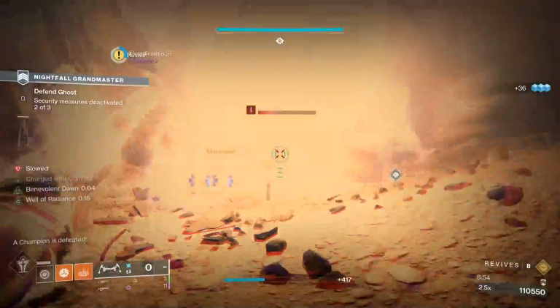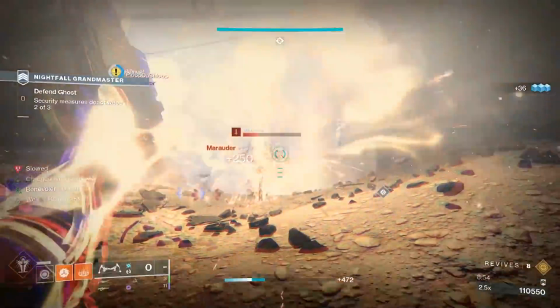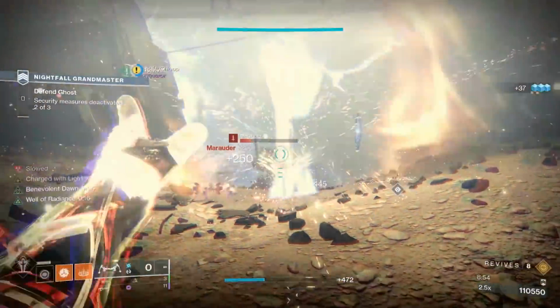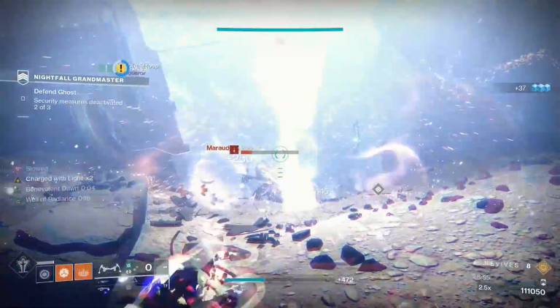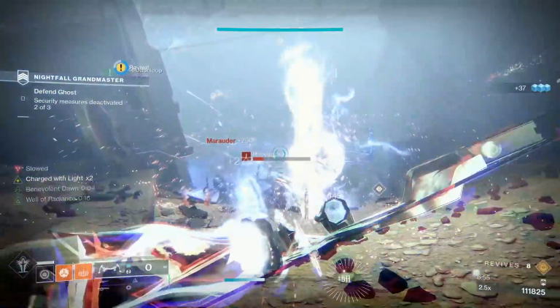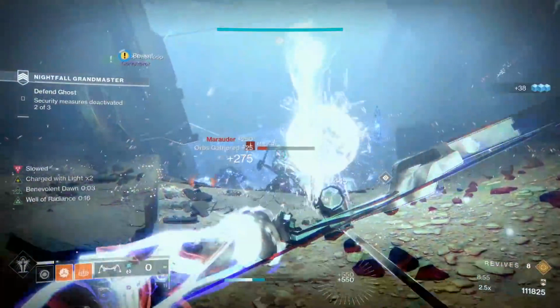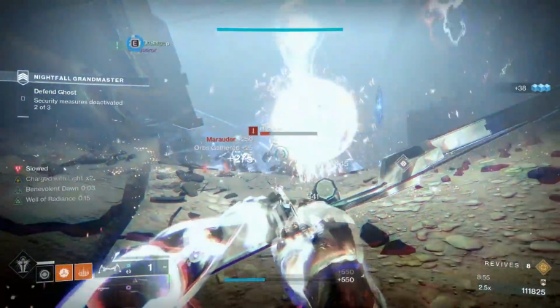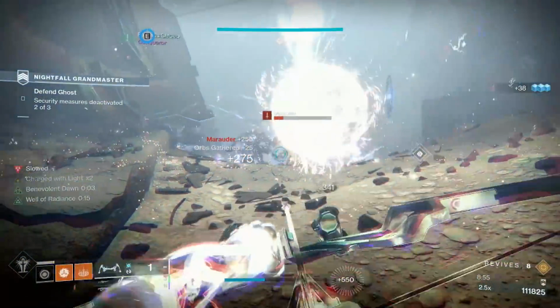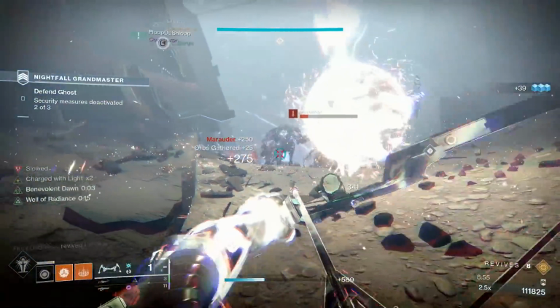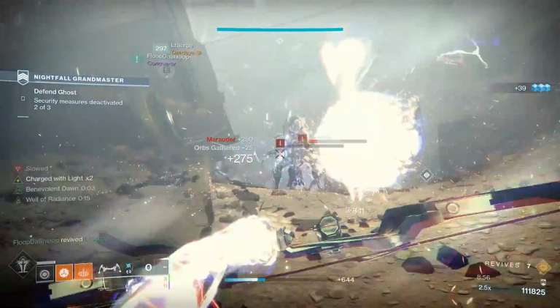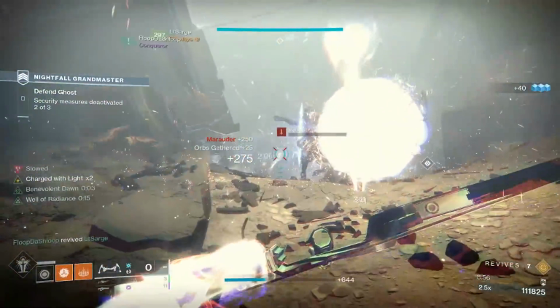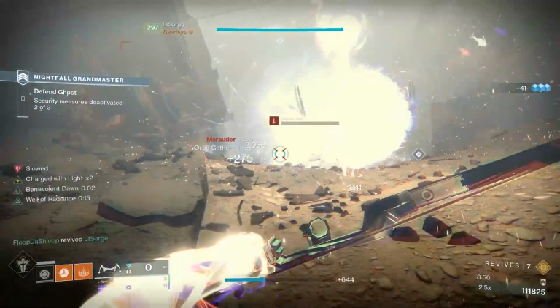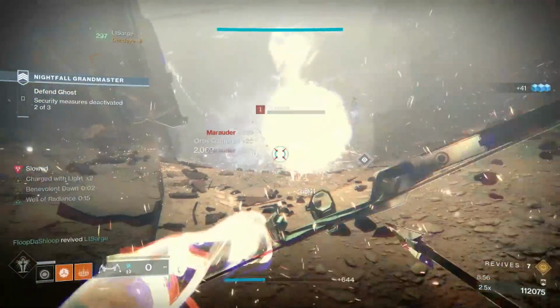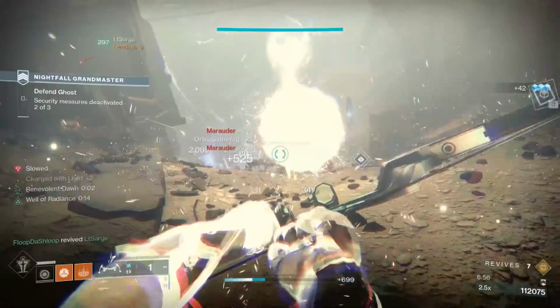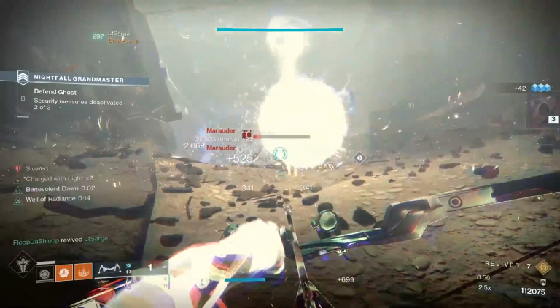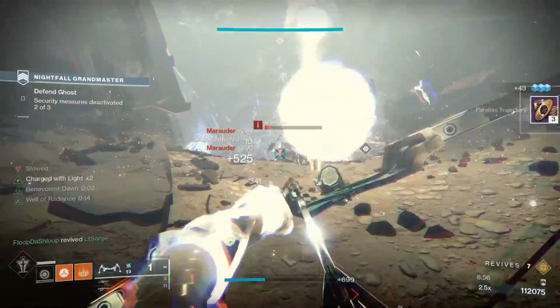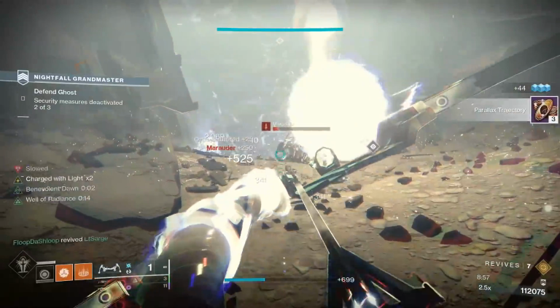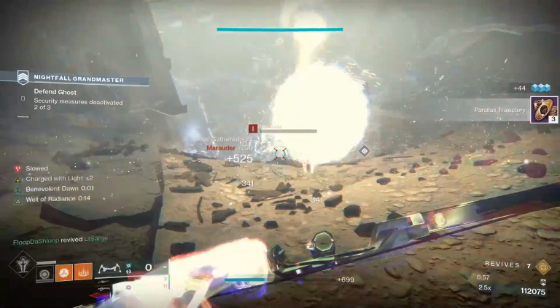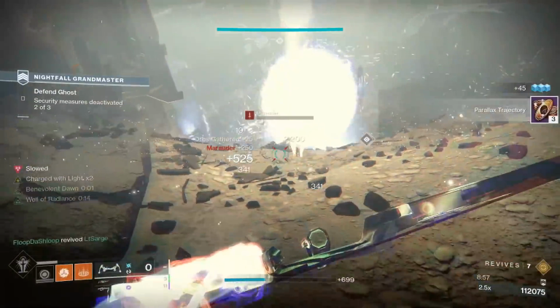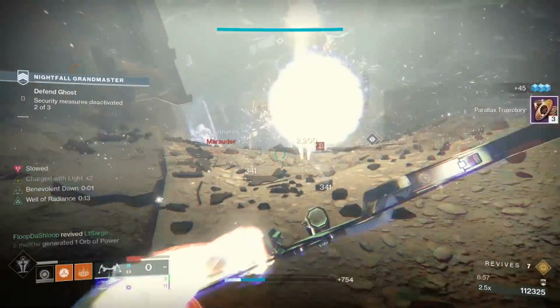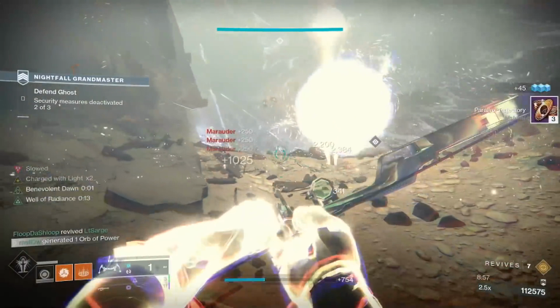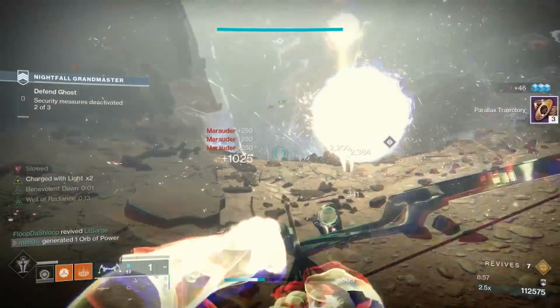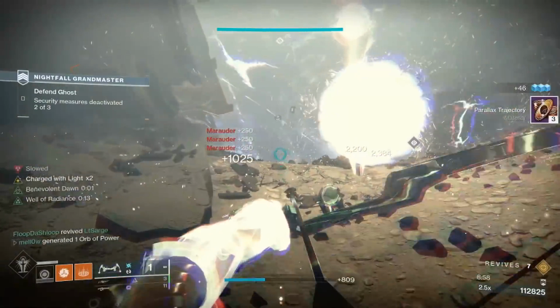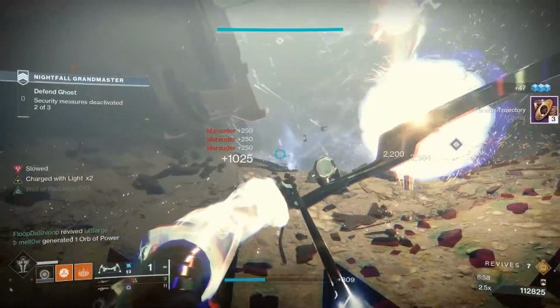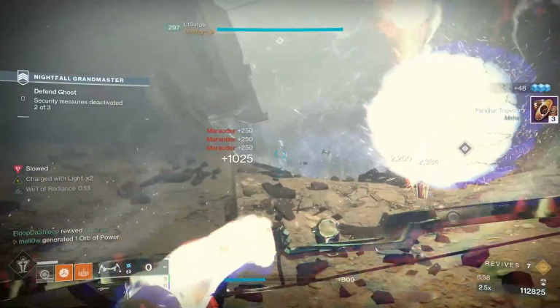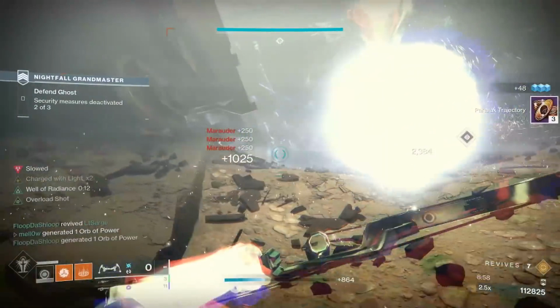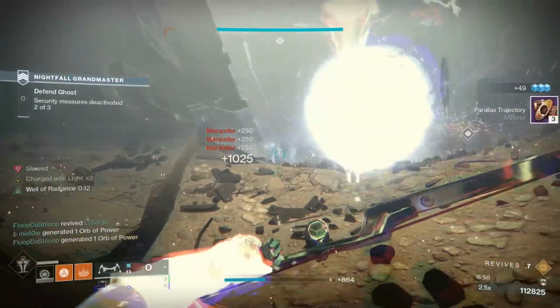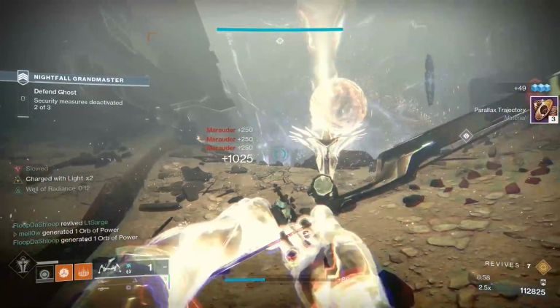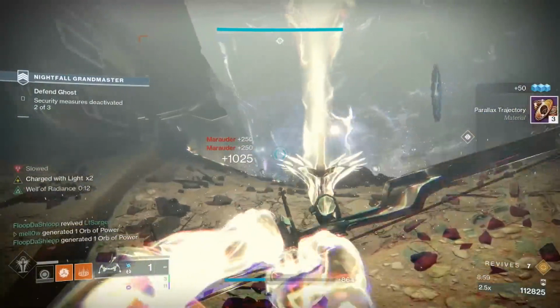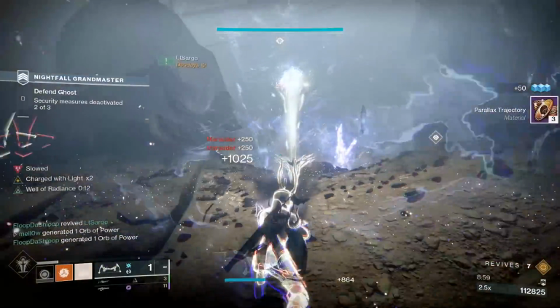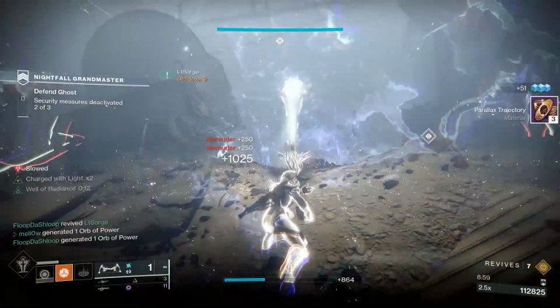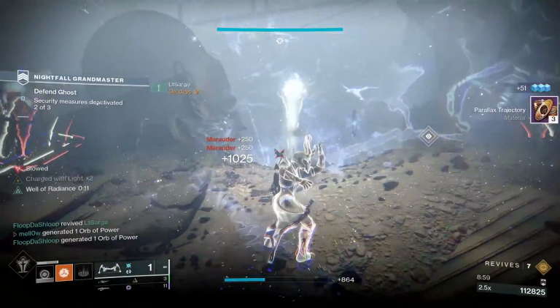When you have 60 resilience, arc resist, the Stag, a well, and a rift, you don't really have a whole lot to fear anymore.